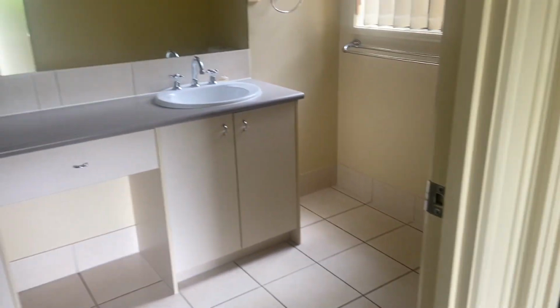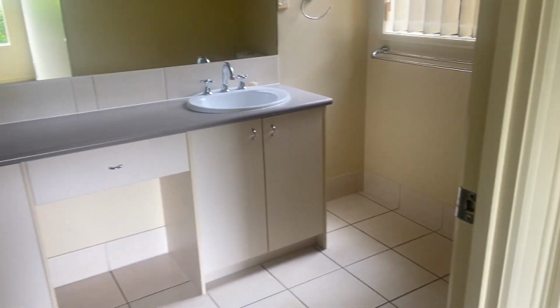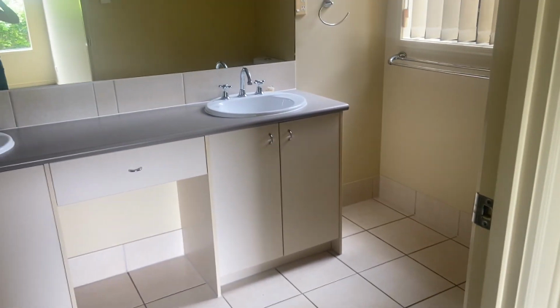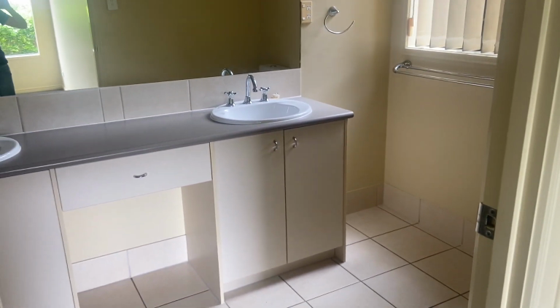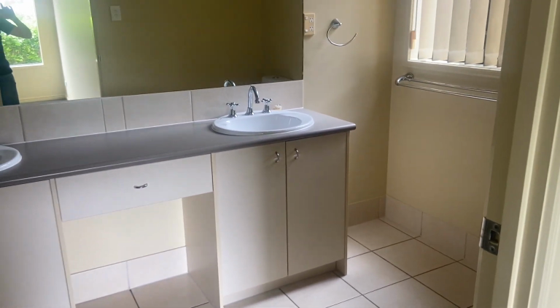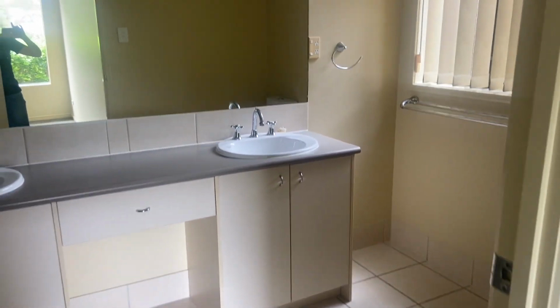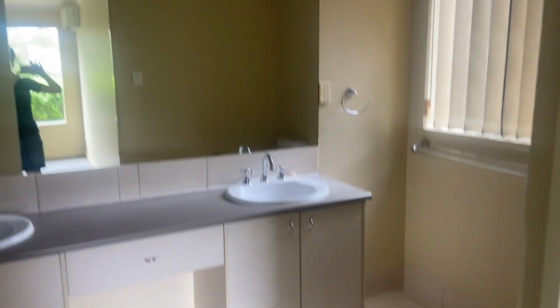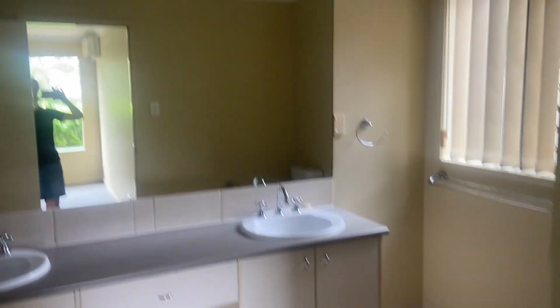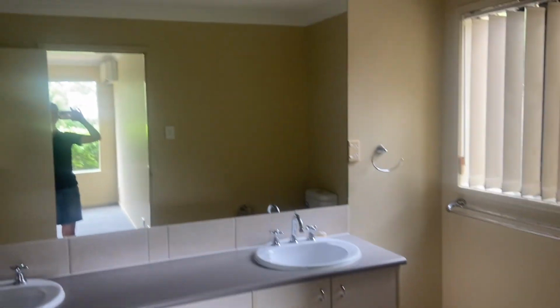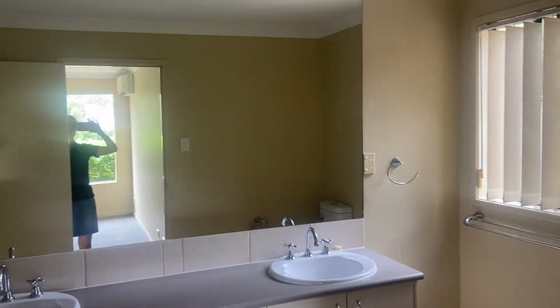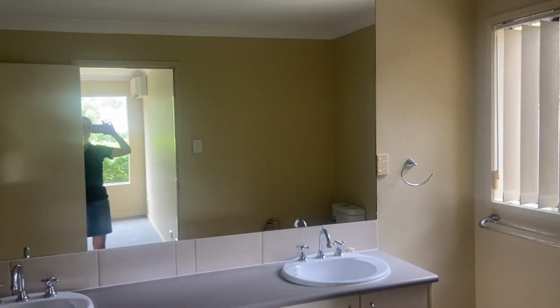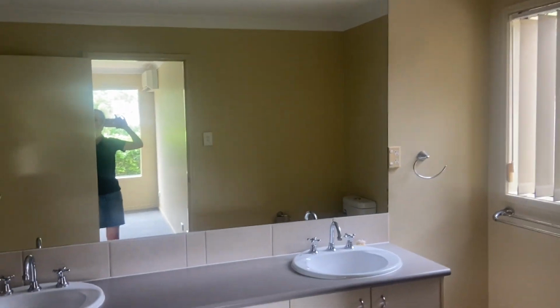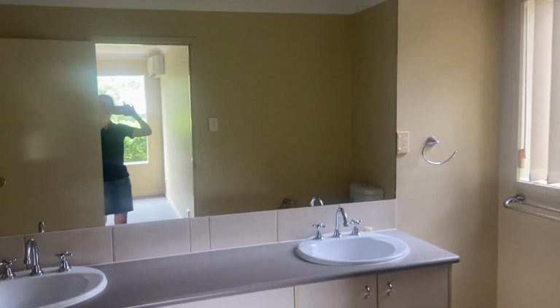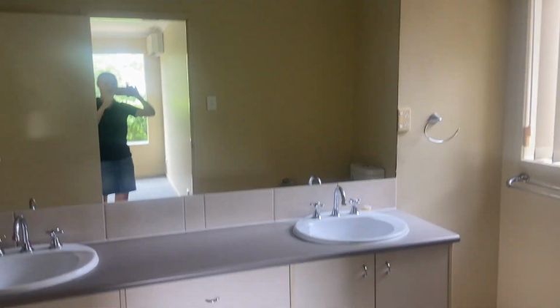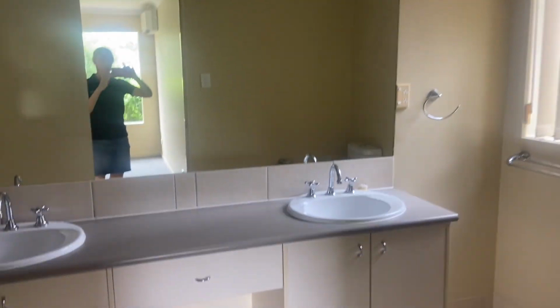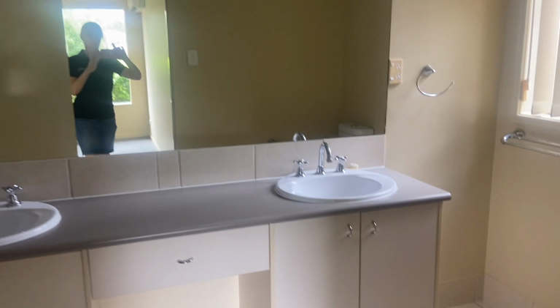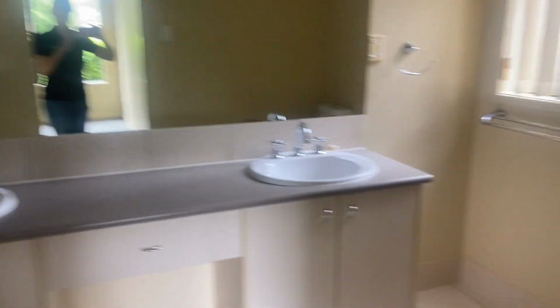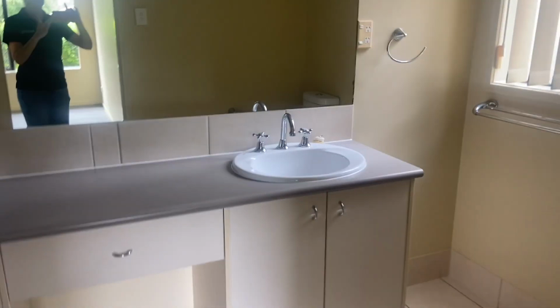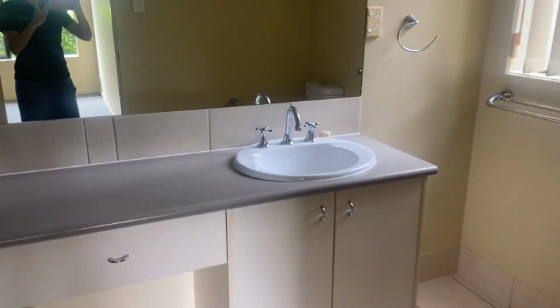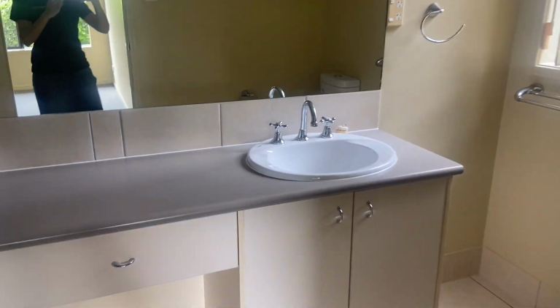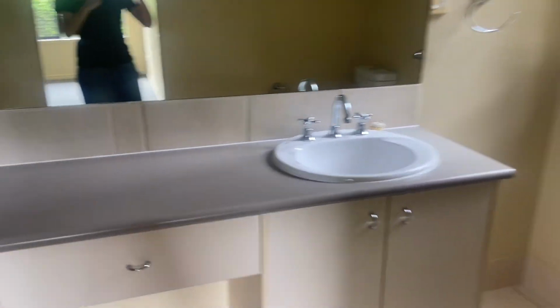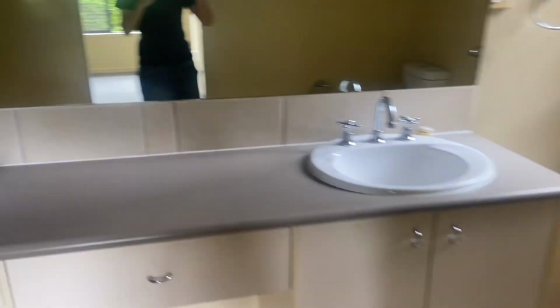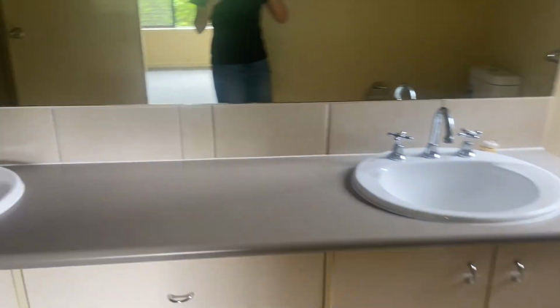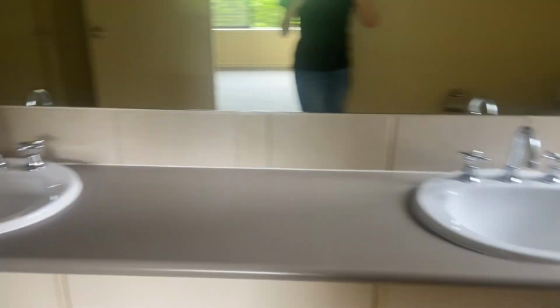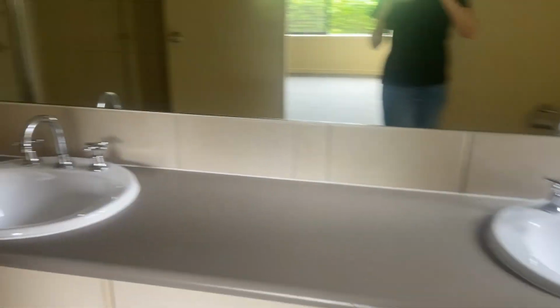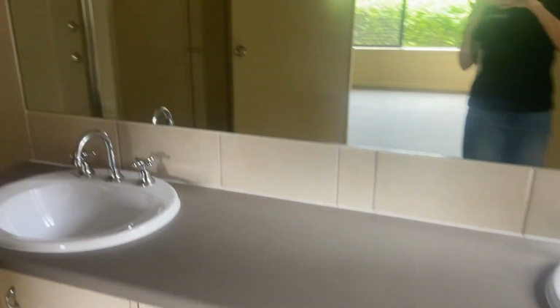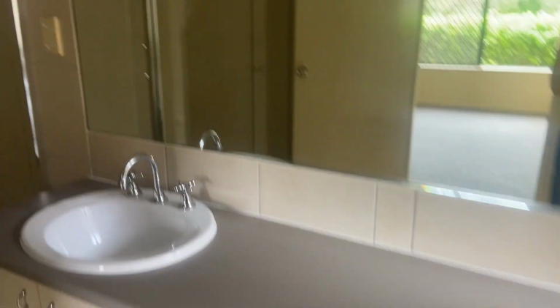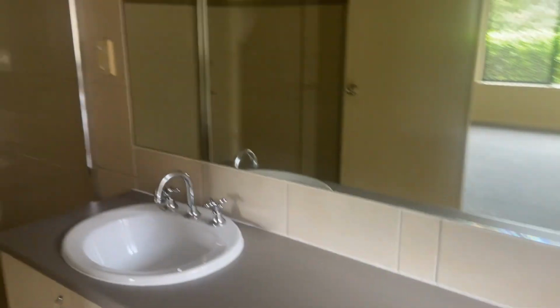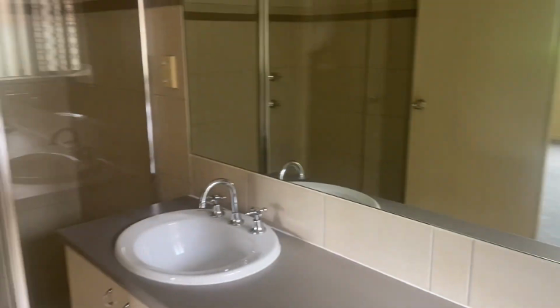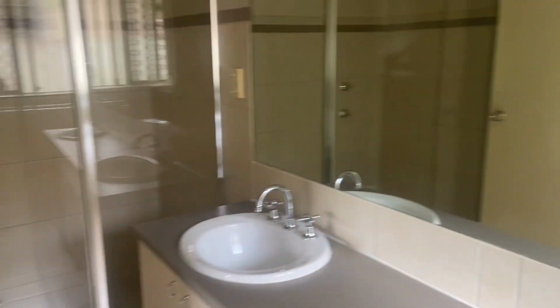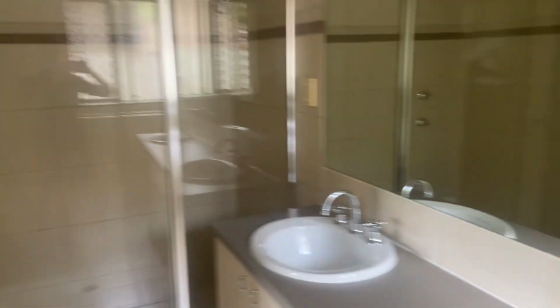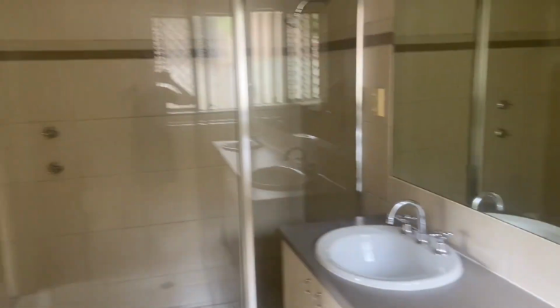And then we've got the ensuite, which has got a double vanity, nice big mirror, nice big shower.